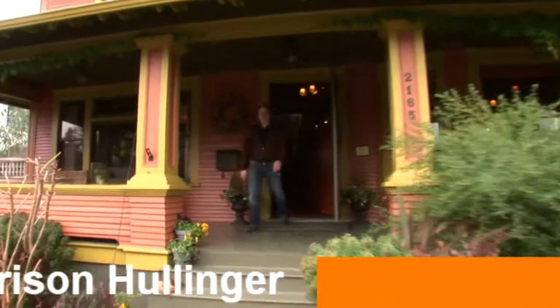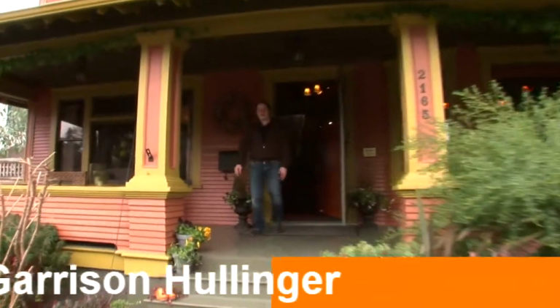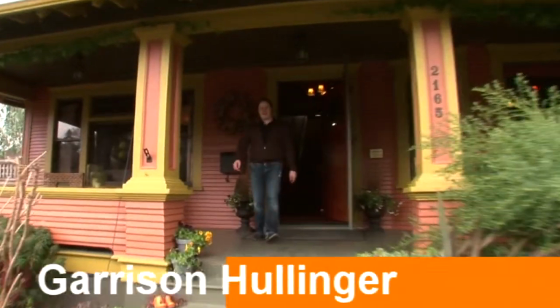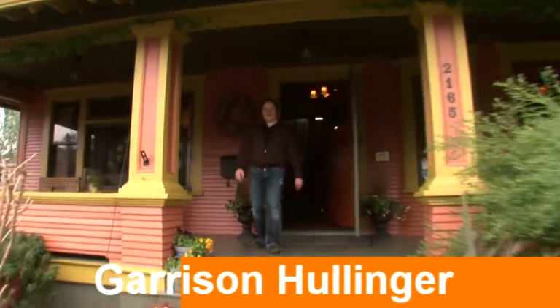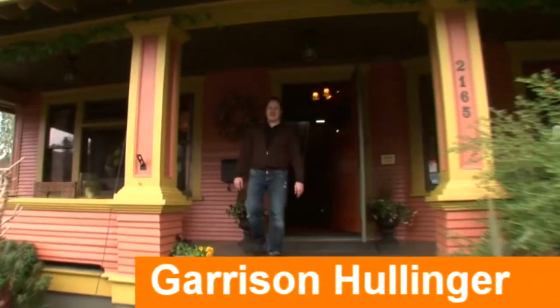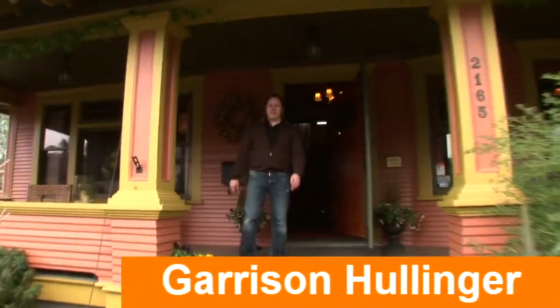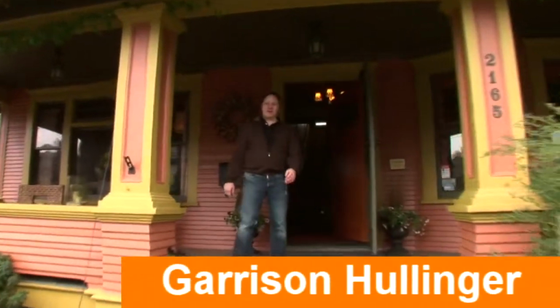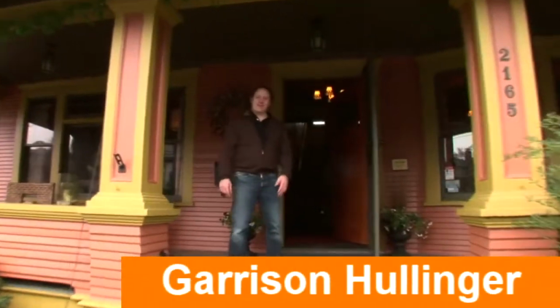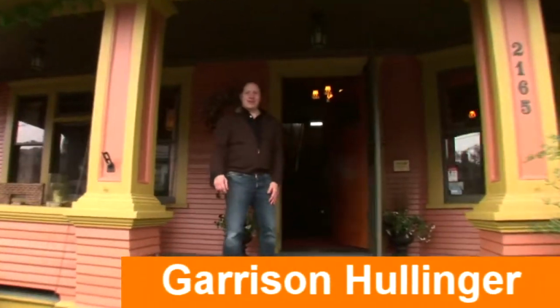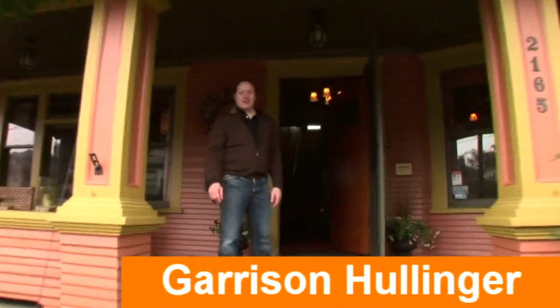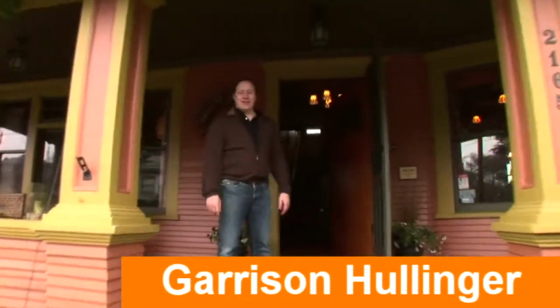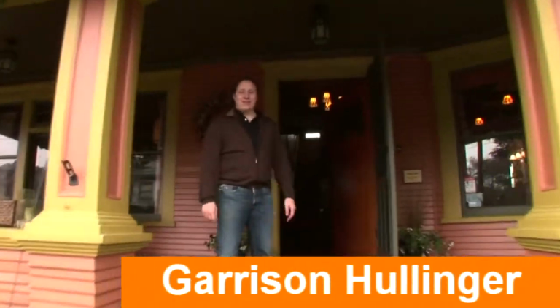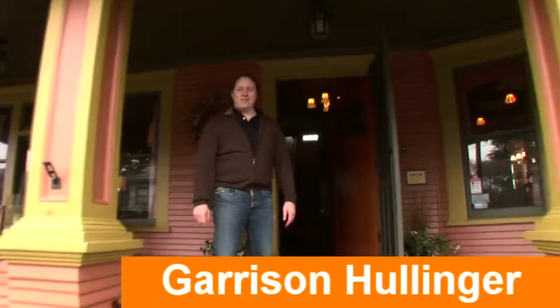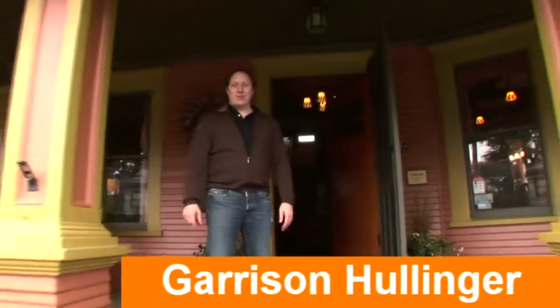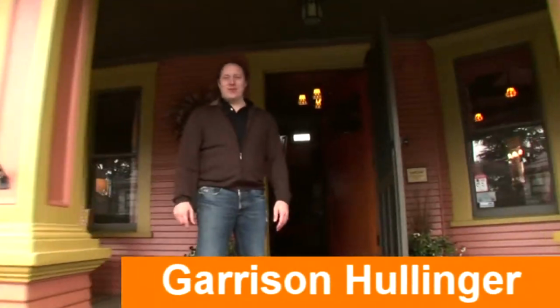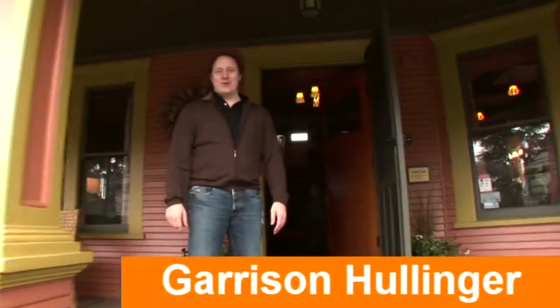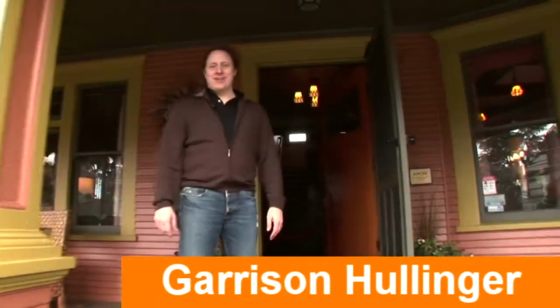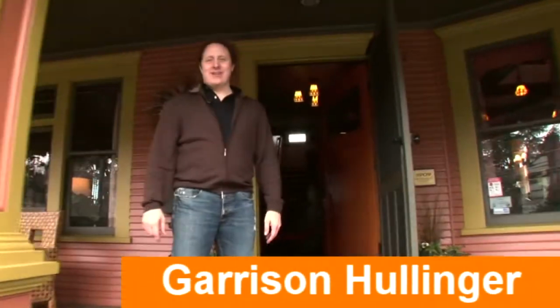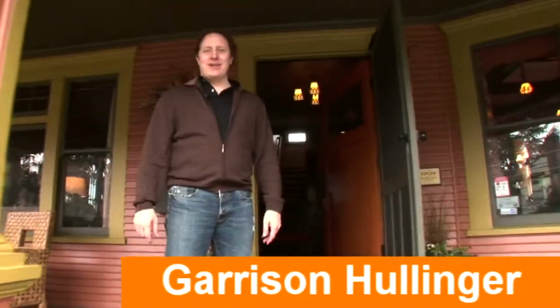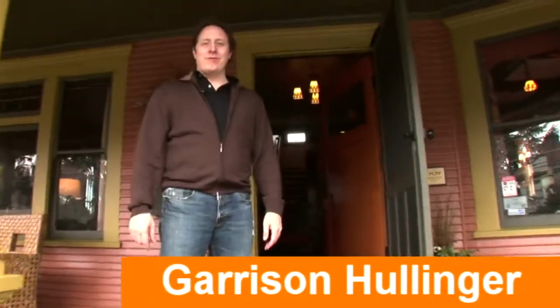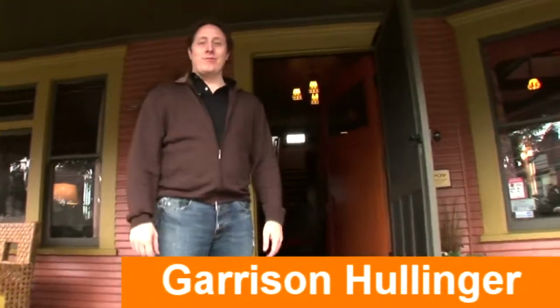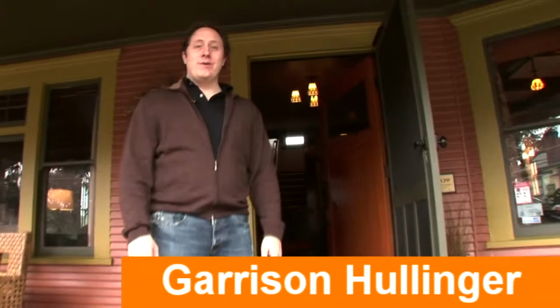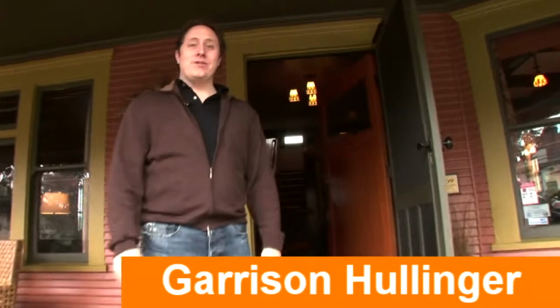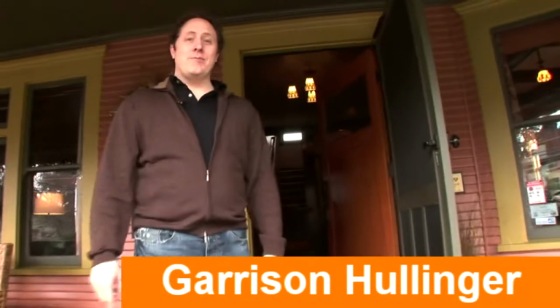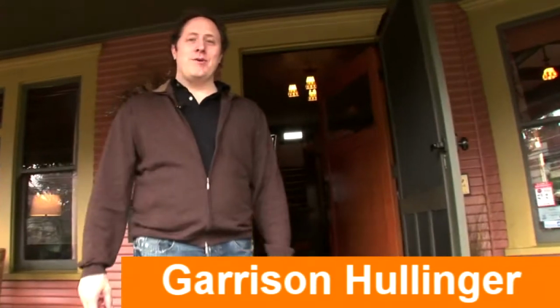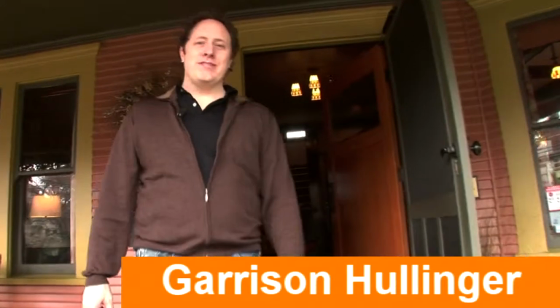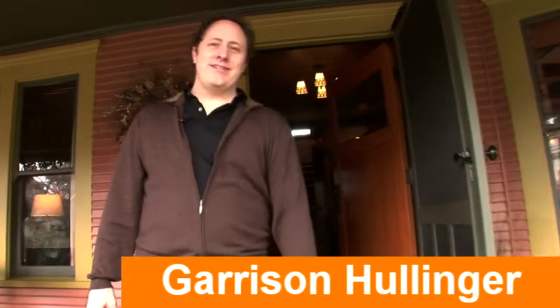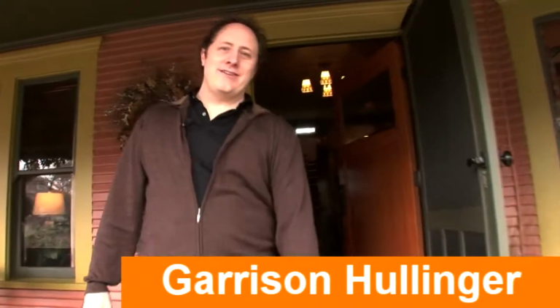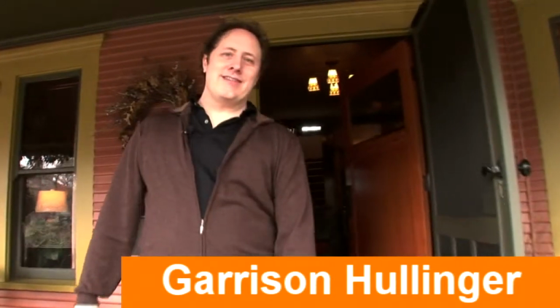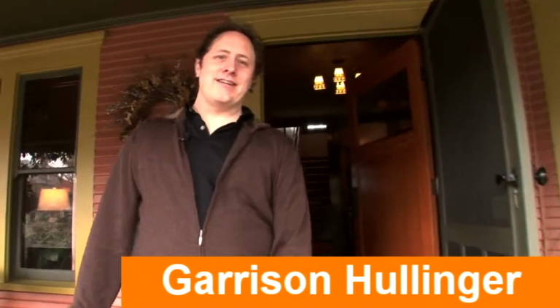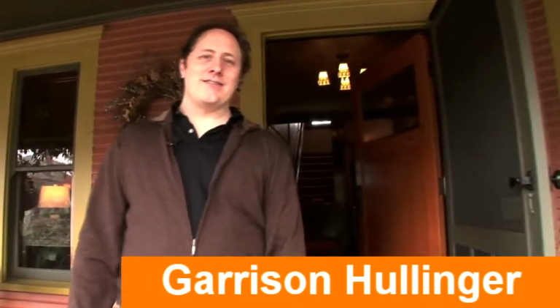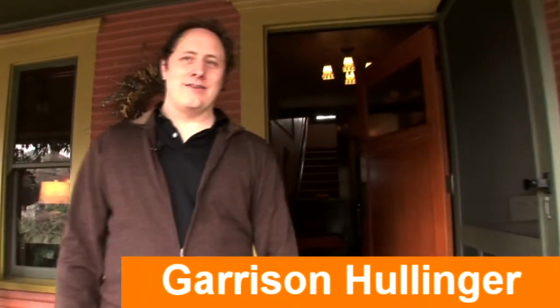Hi, I'm Garrison Hollinger, and I live in Portland, Oregon, and I work for Williams-Sonoma Home as an interior design consultant.